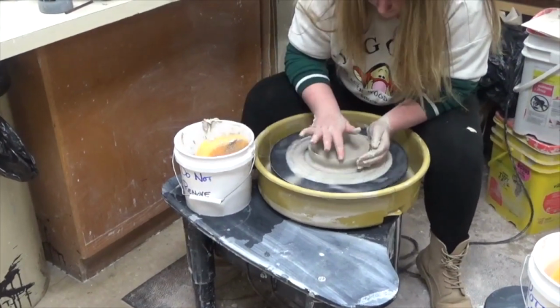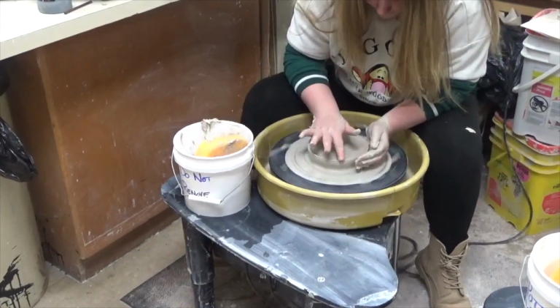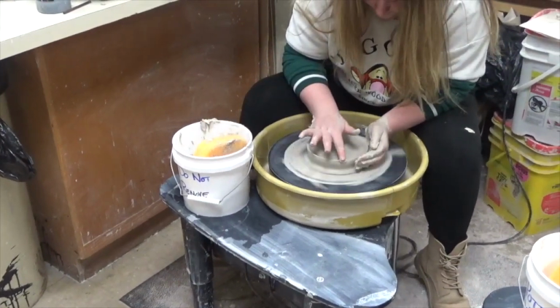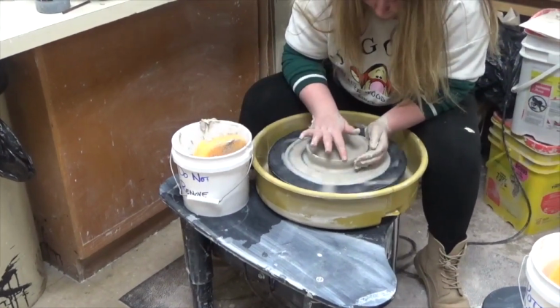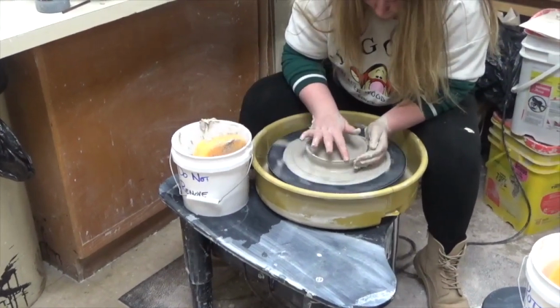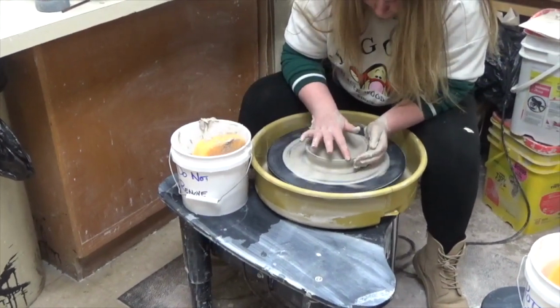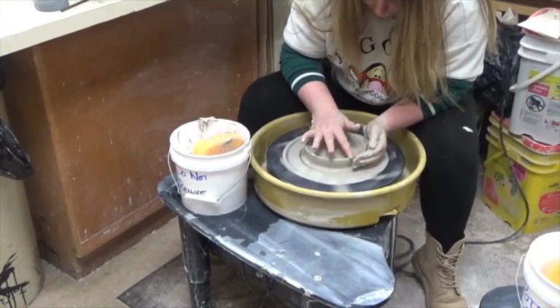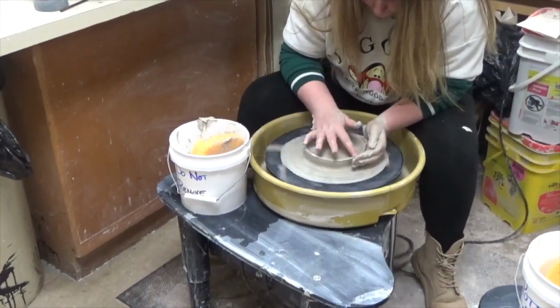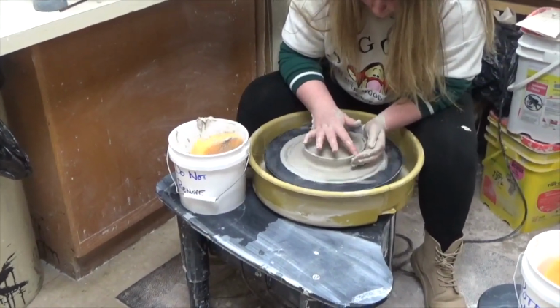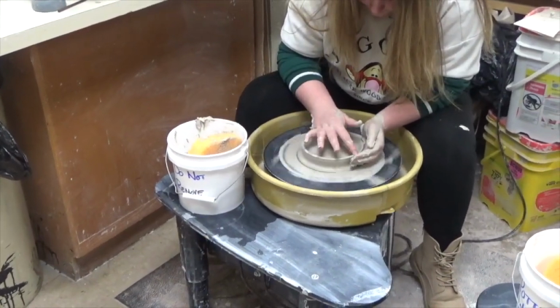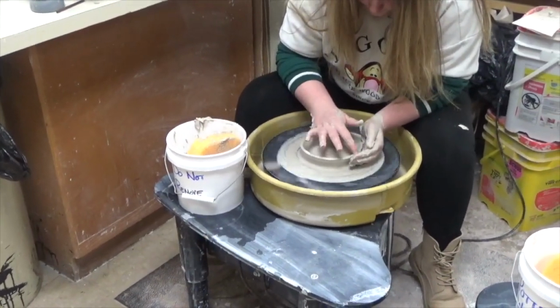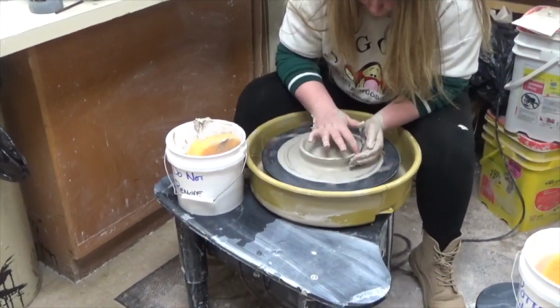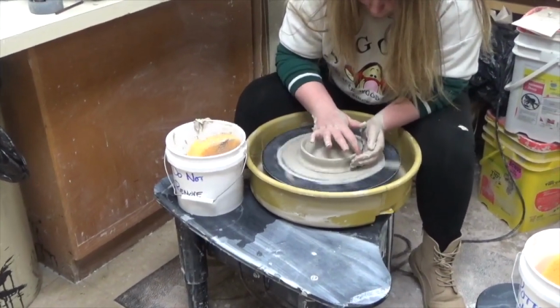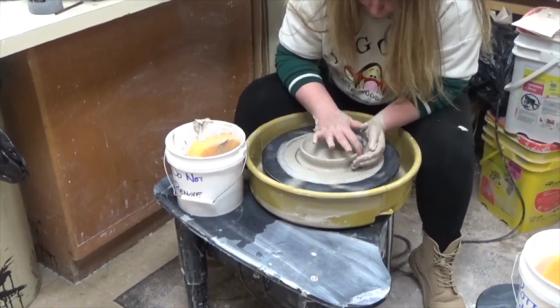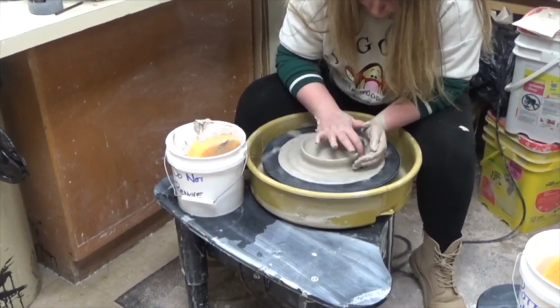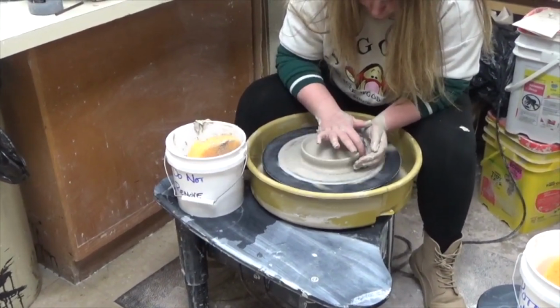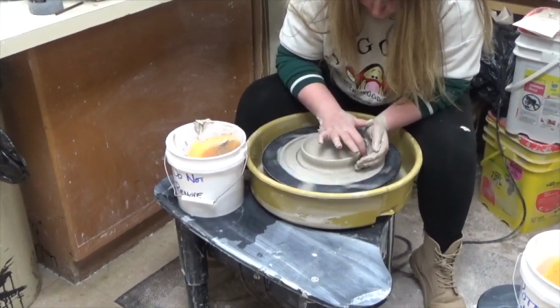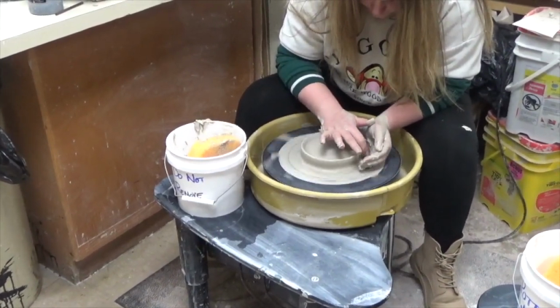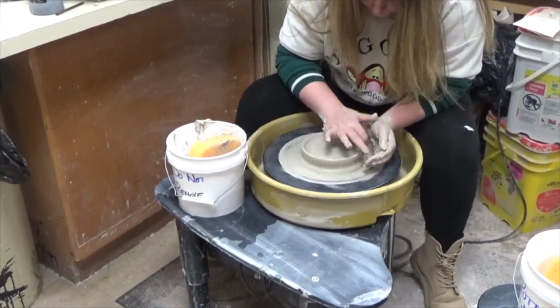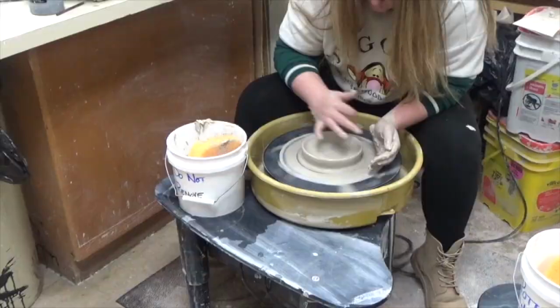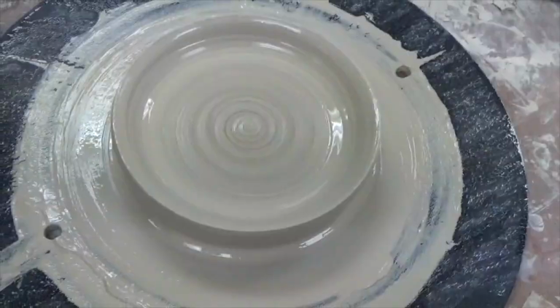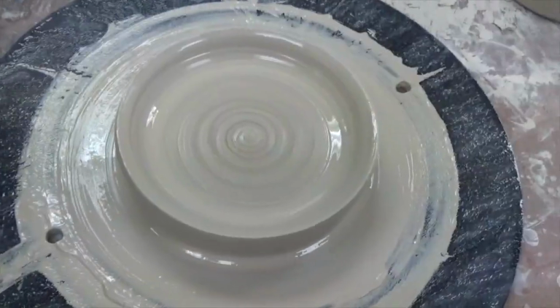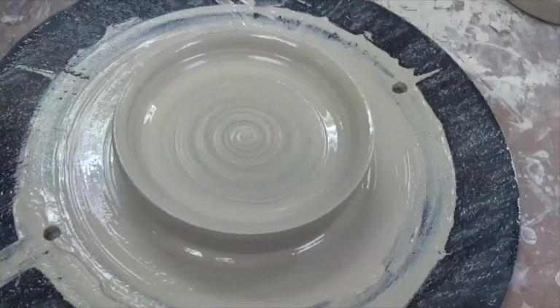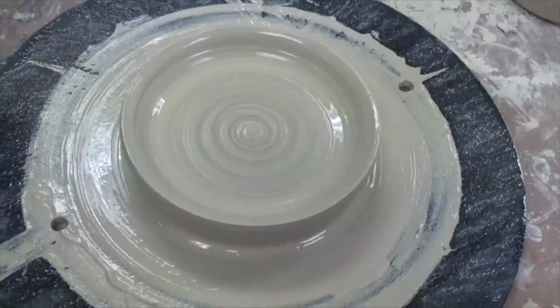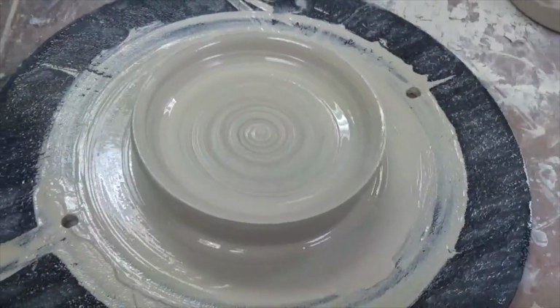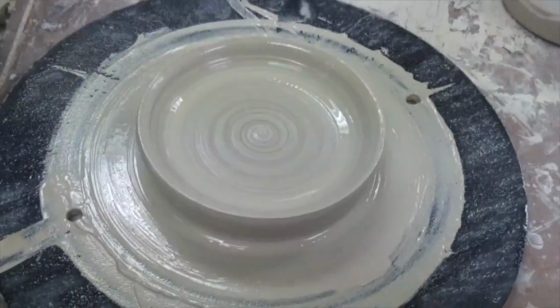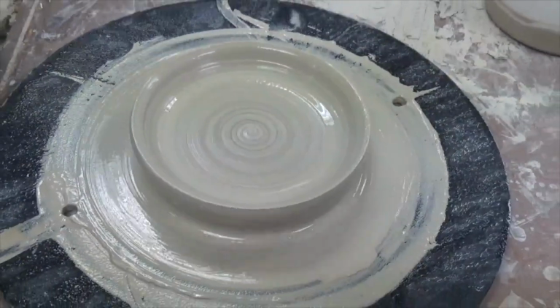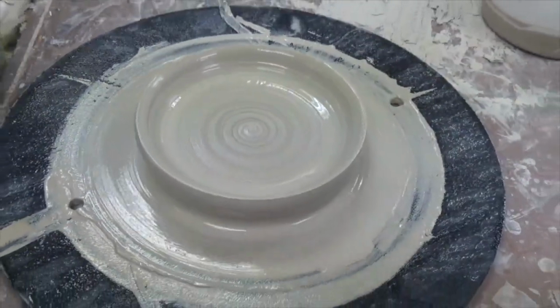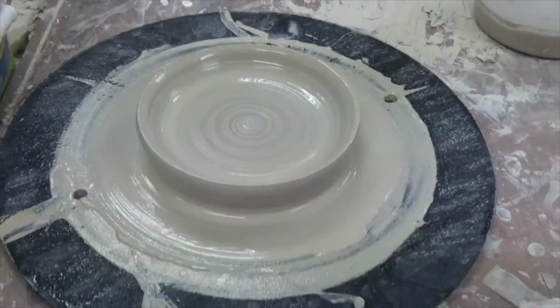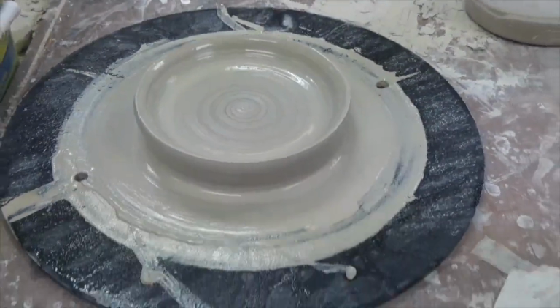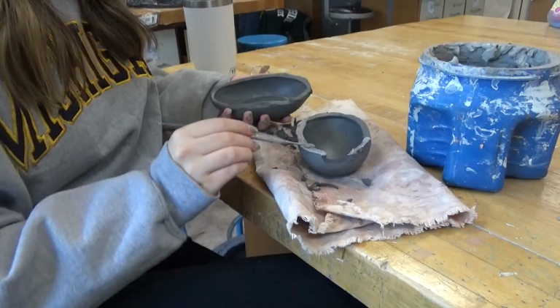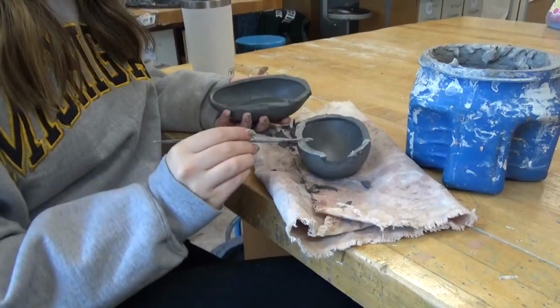Hand building uses three different types of methods: pinch, slab, and coil.